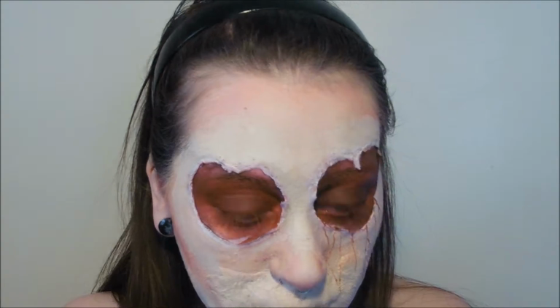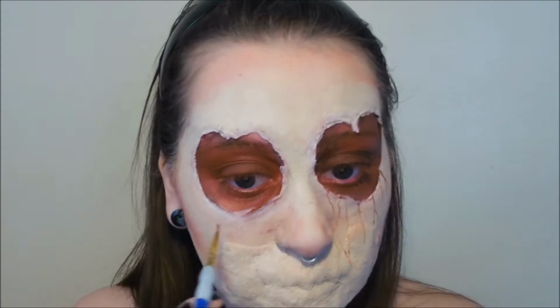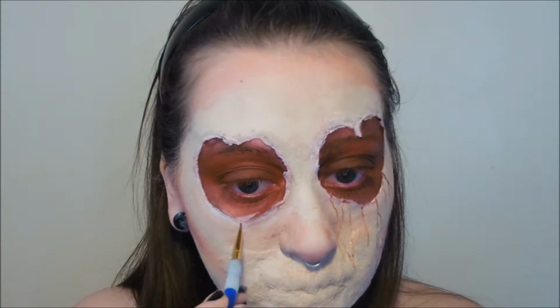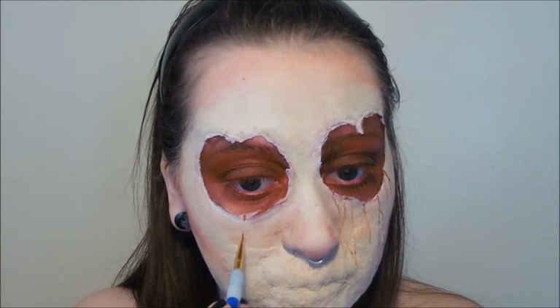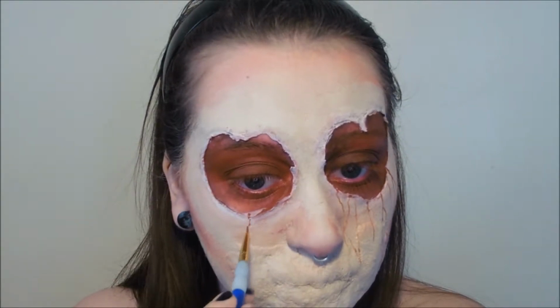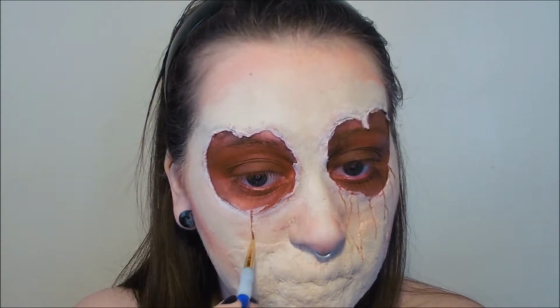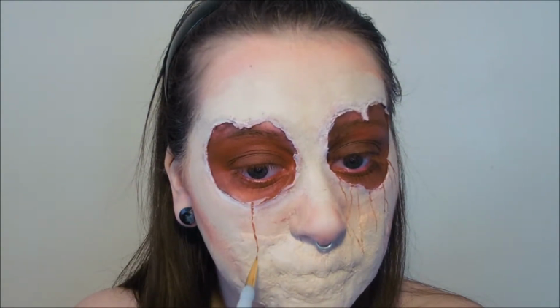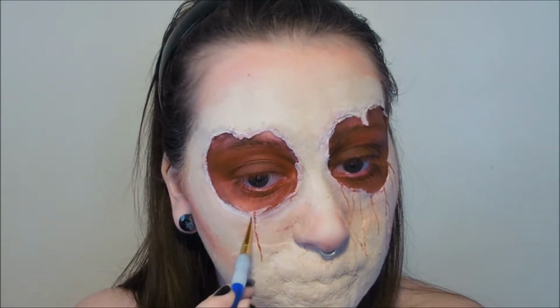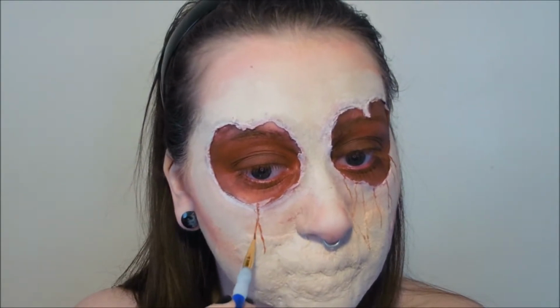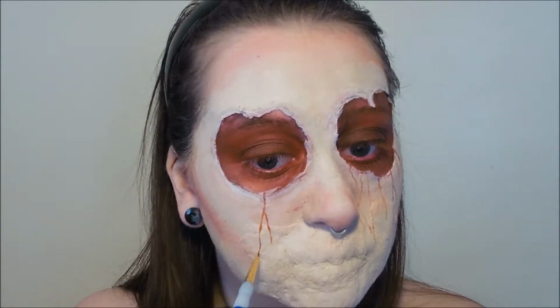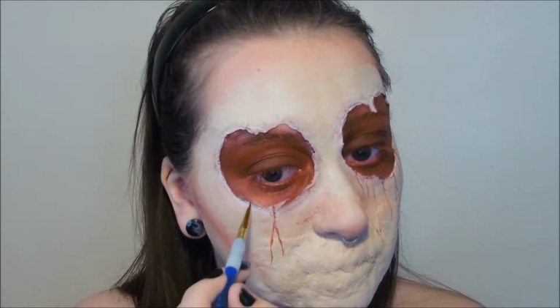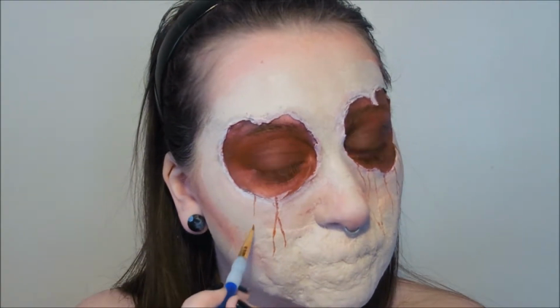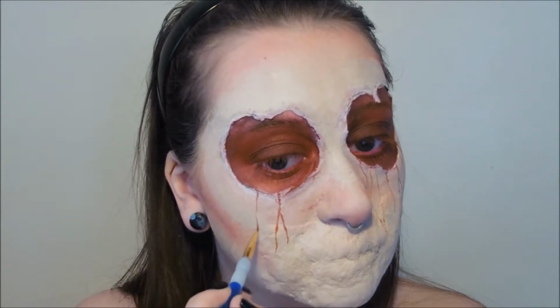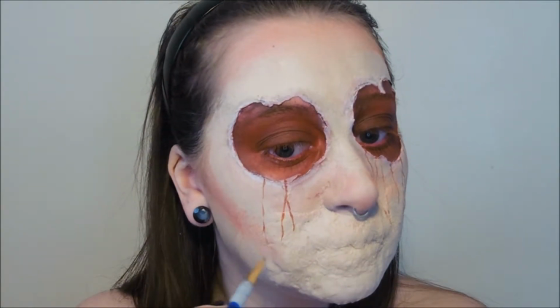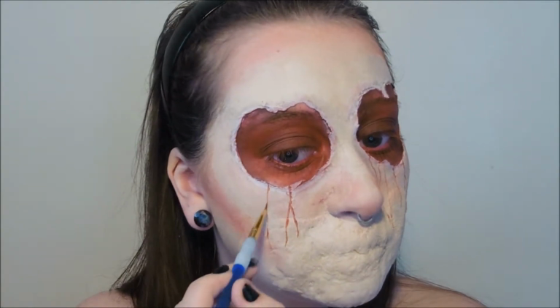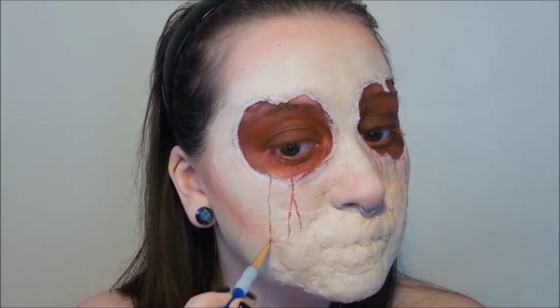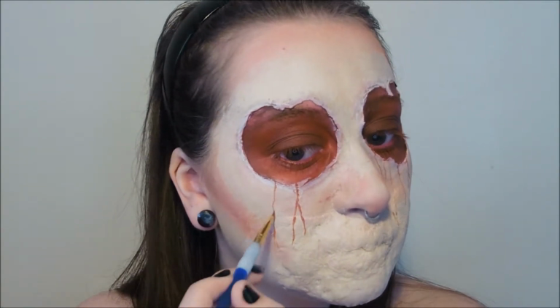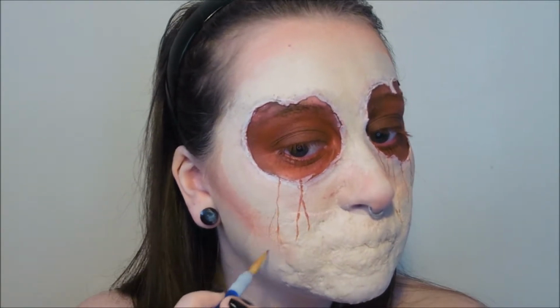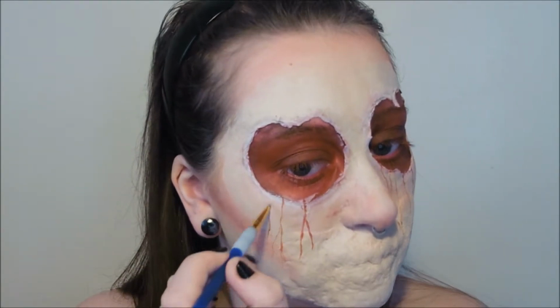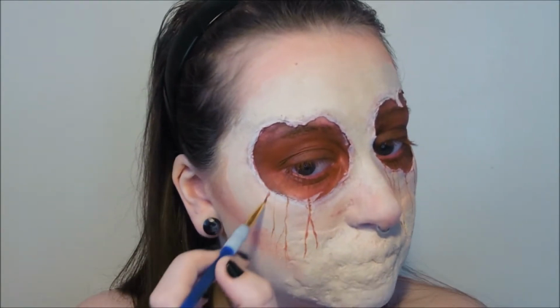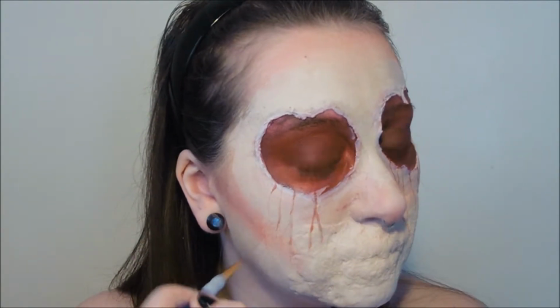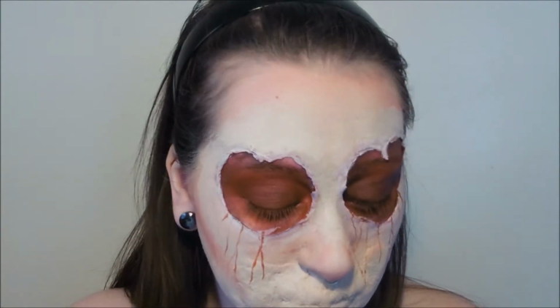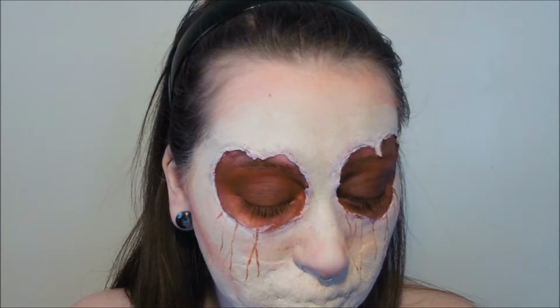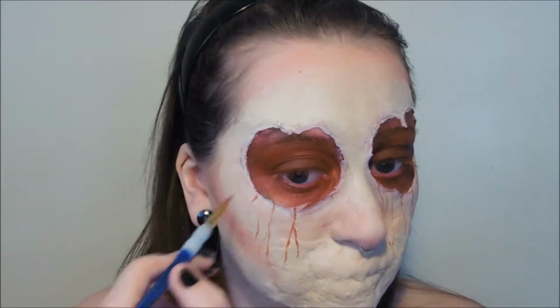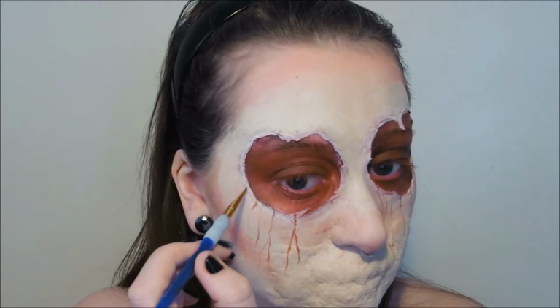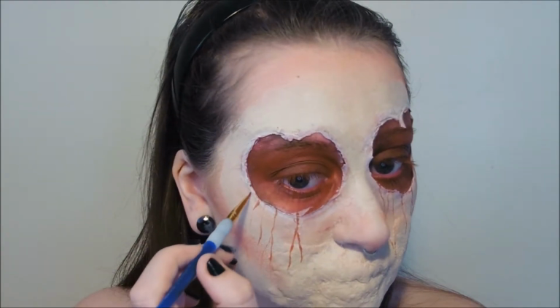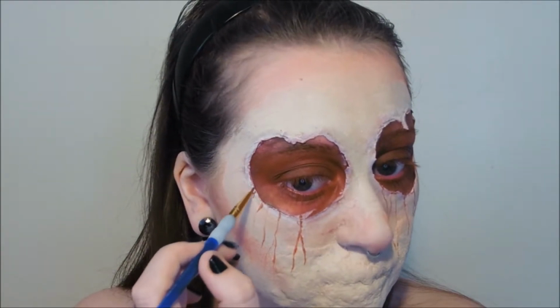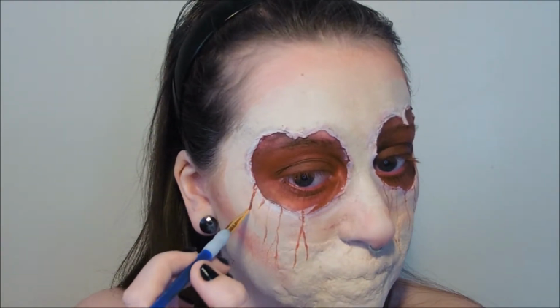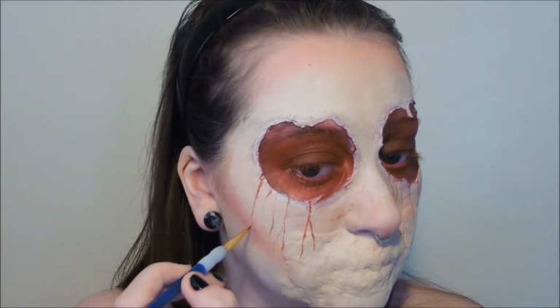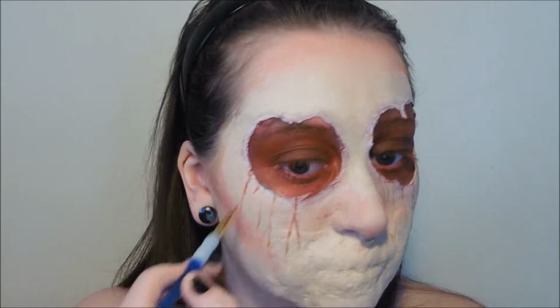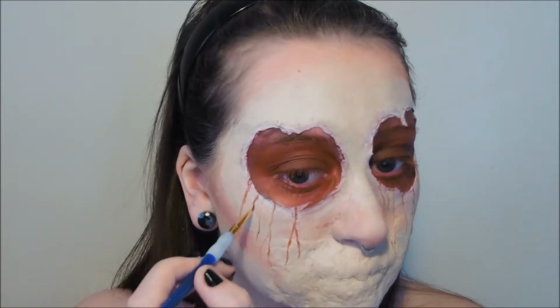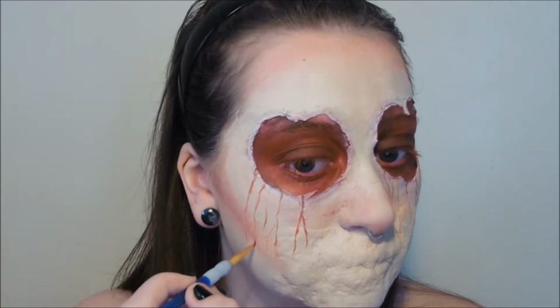Now we're going to take our dark red face paint again and we're going to draw some super thin light vines coming from the top and bottom of each heart.